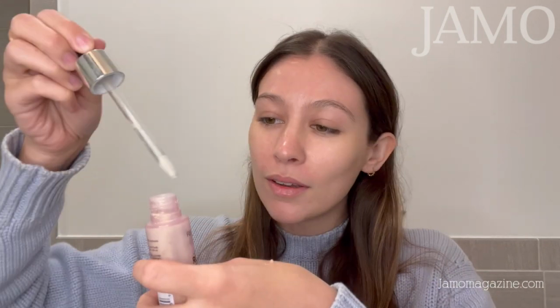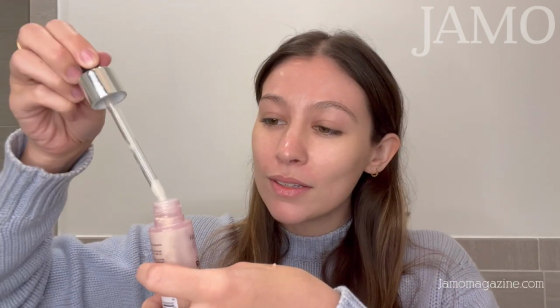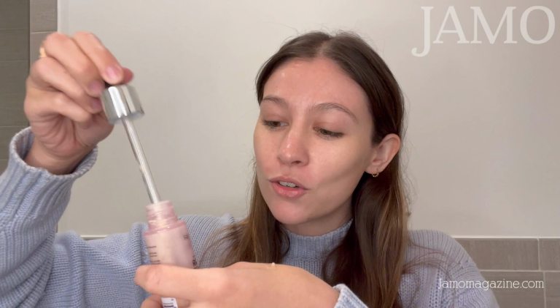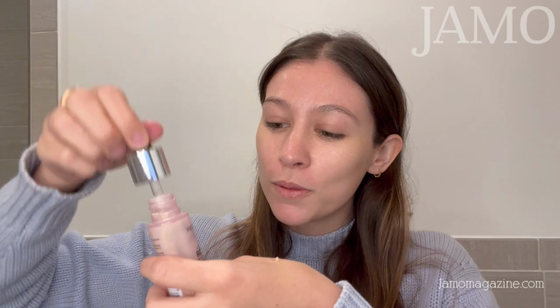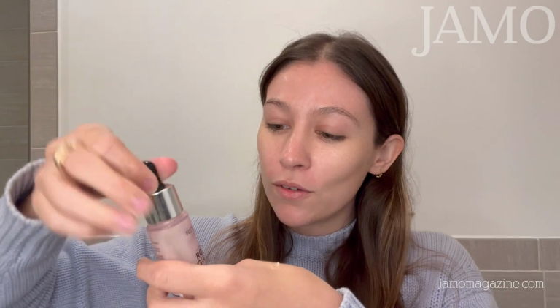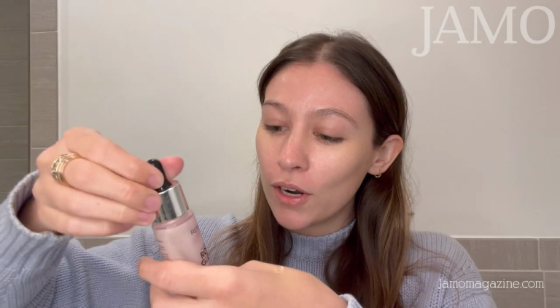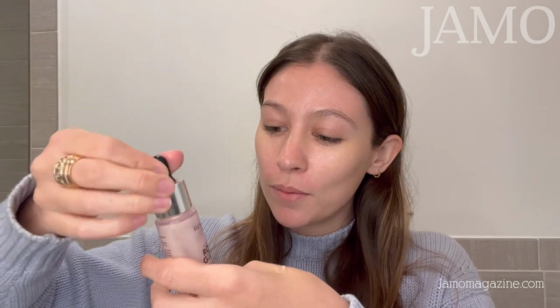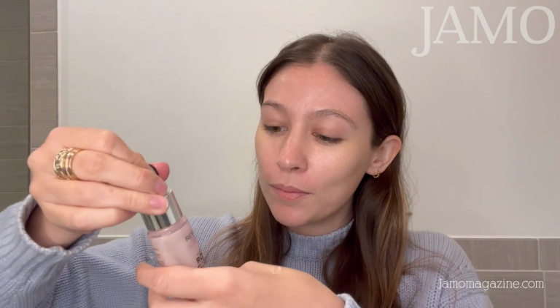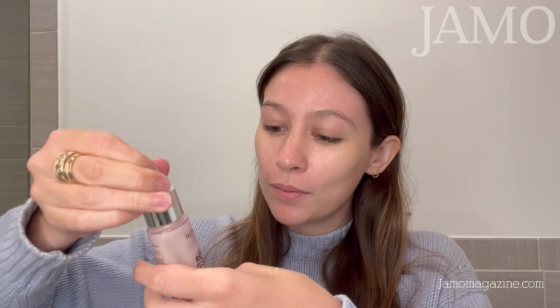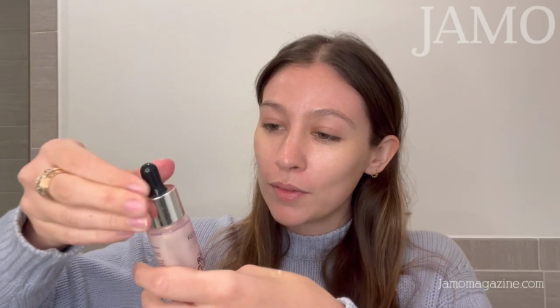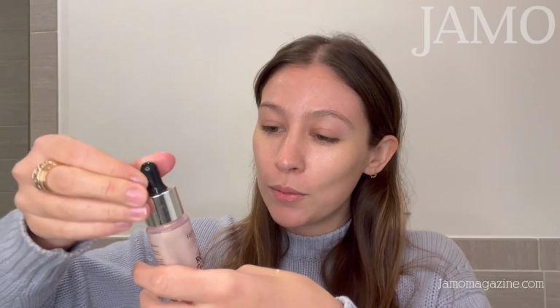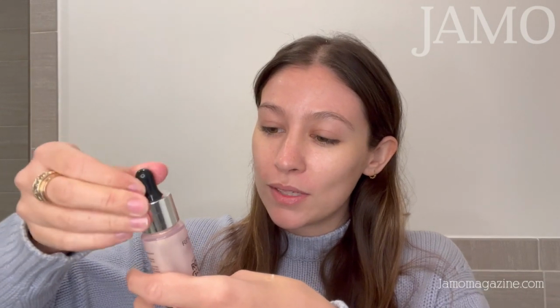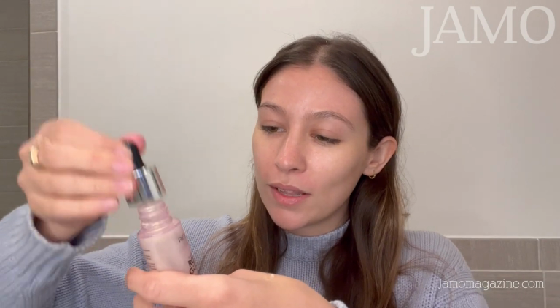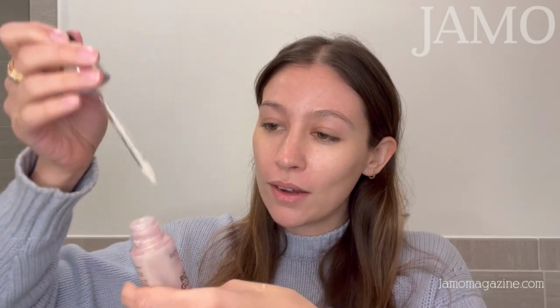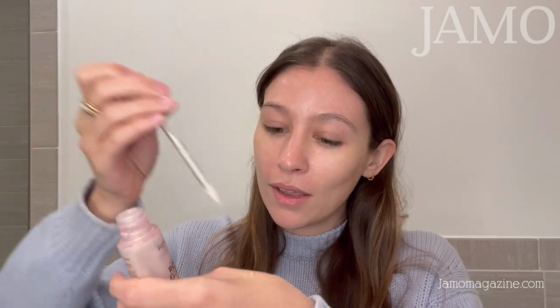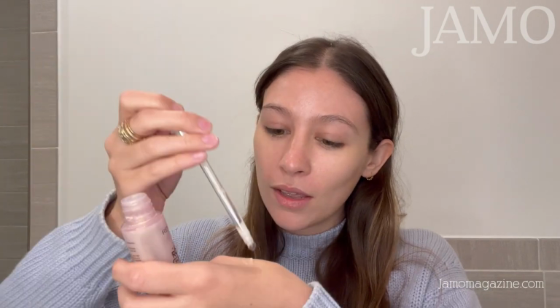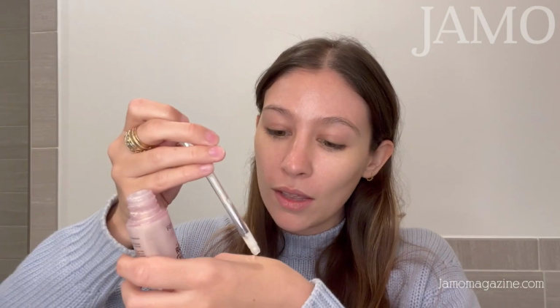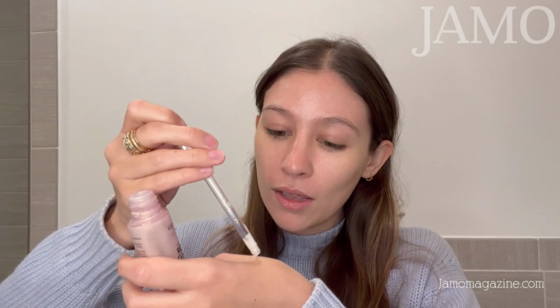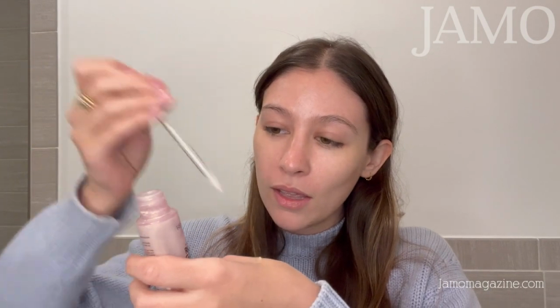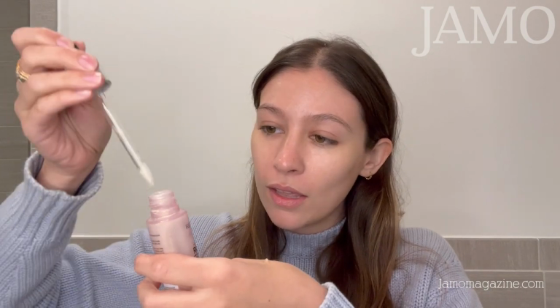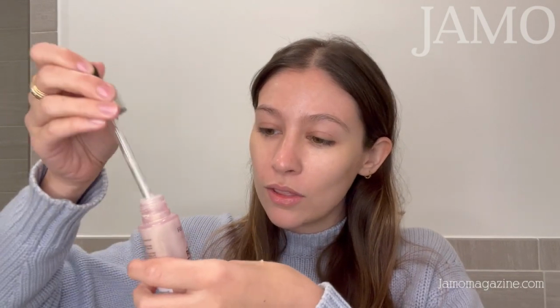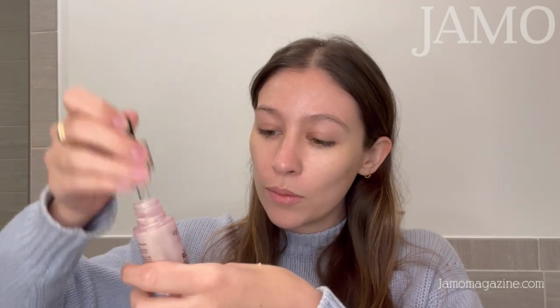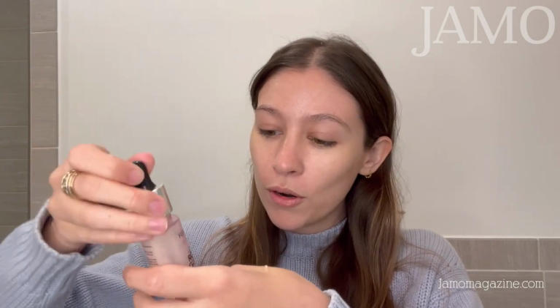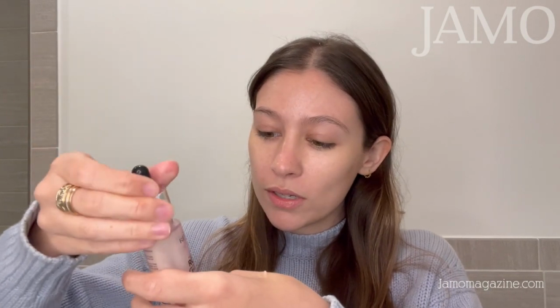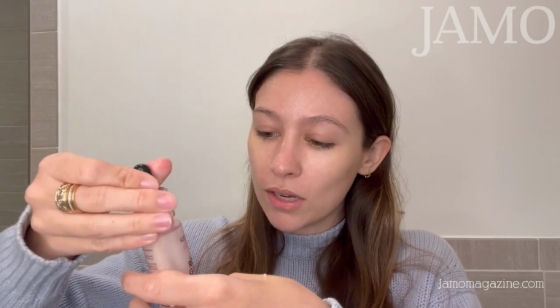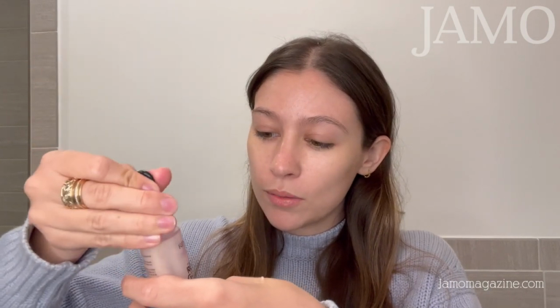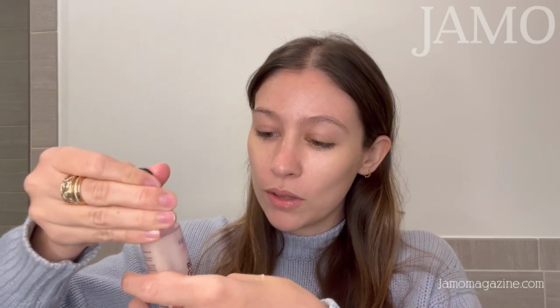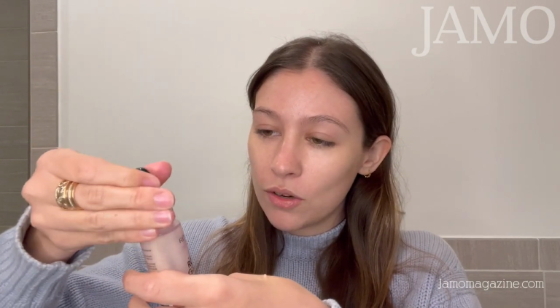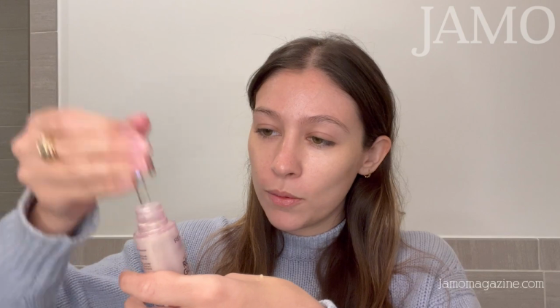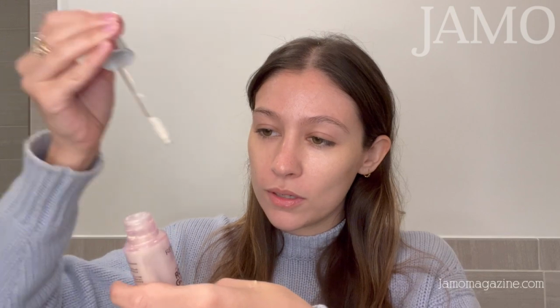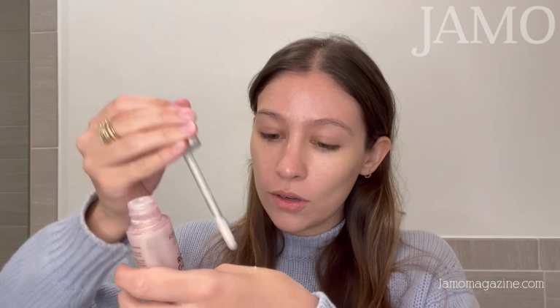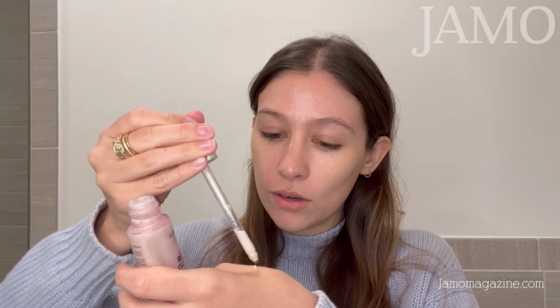This dropper is not very good, I will say that. The product's great but the dropper is not good.